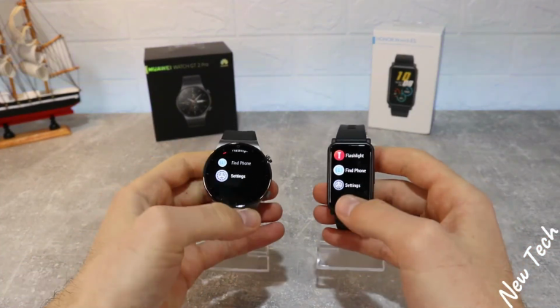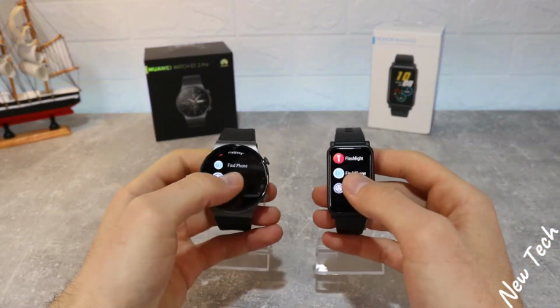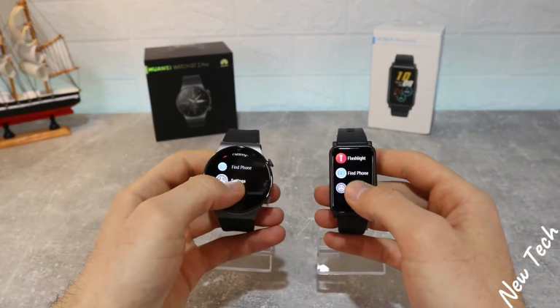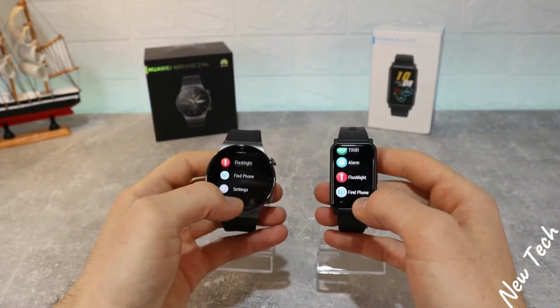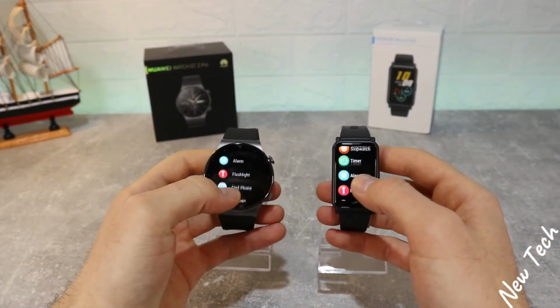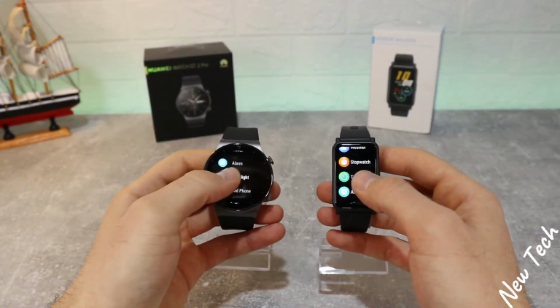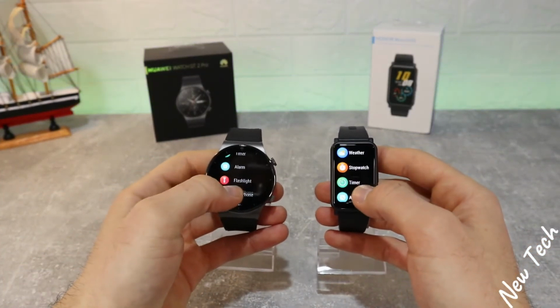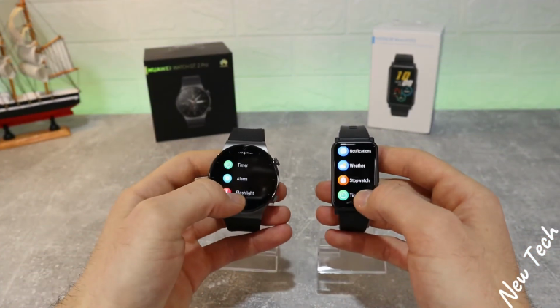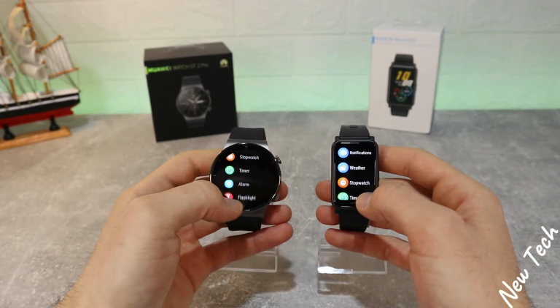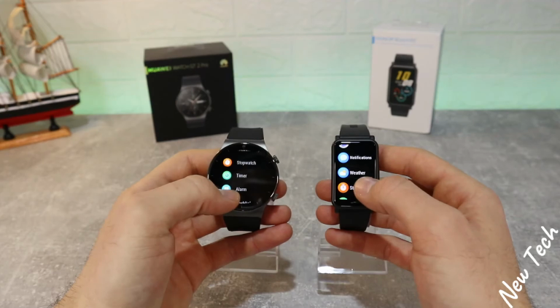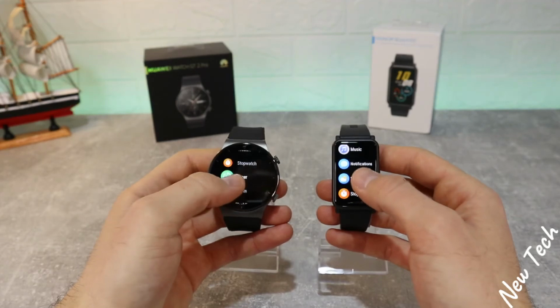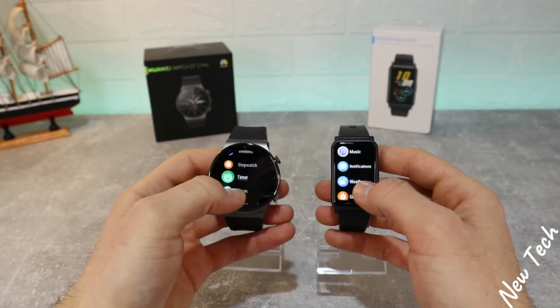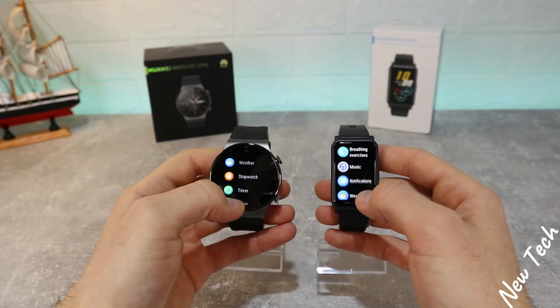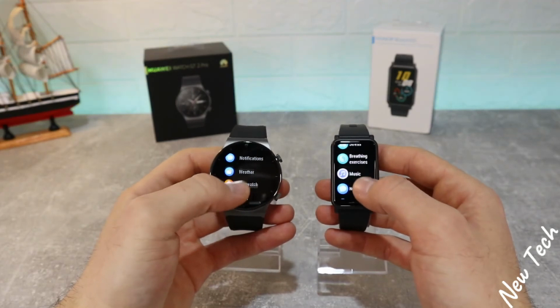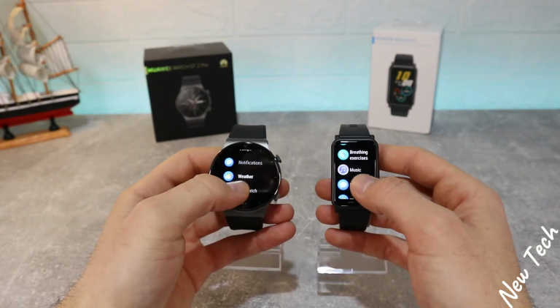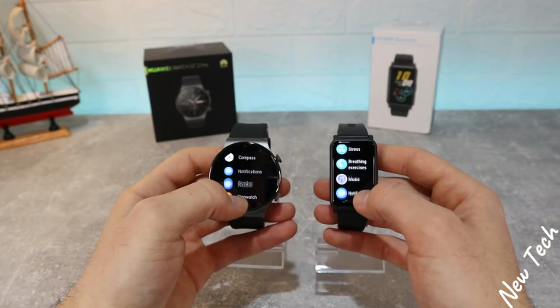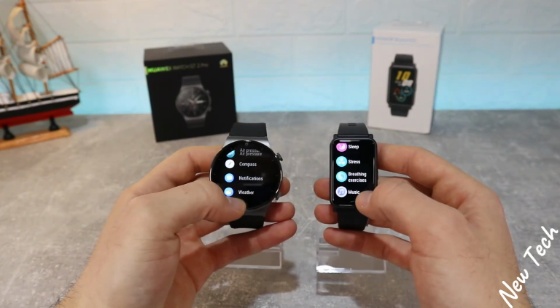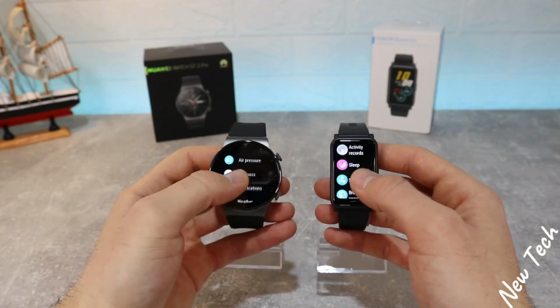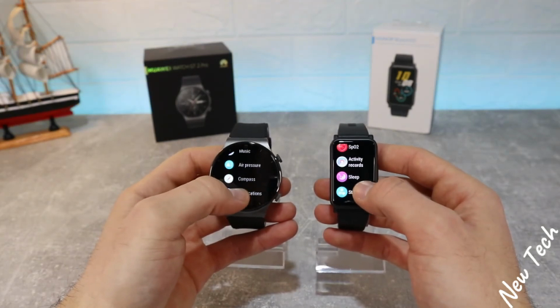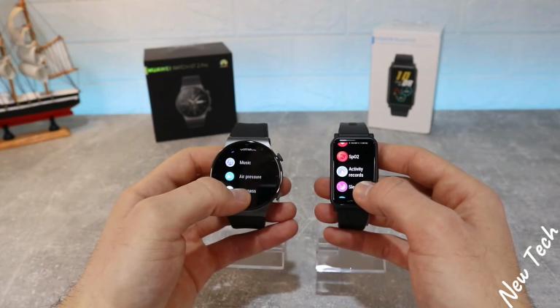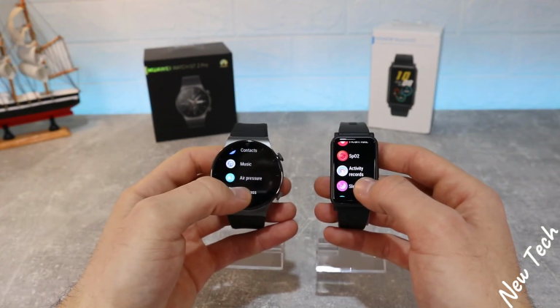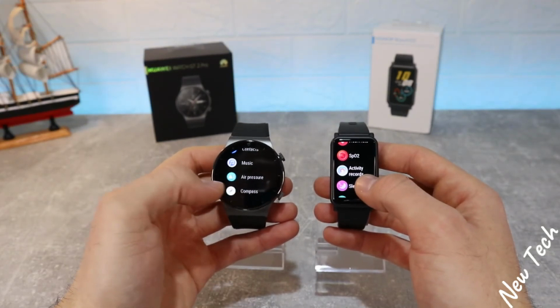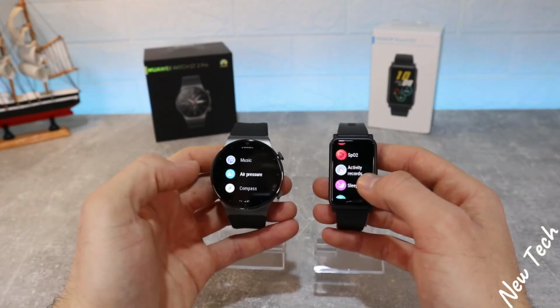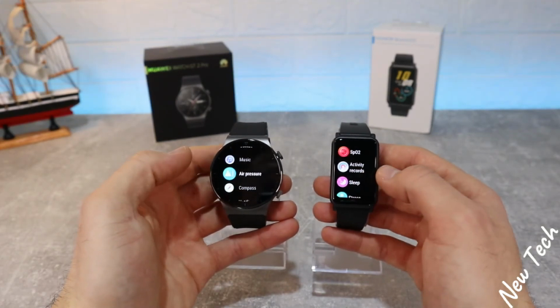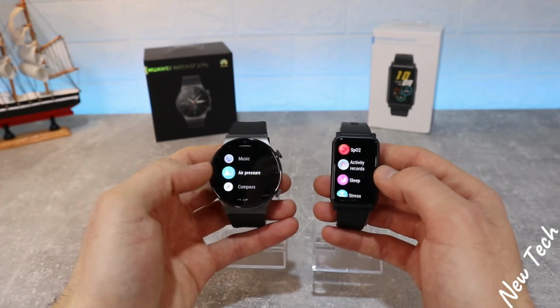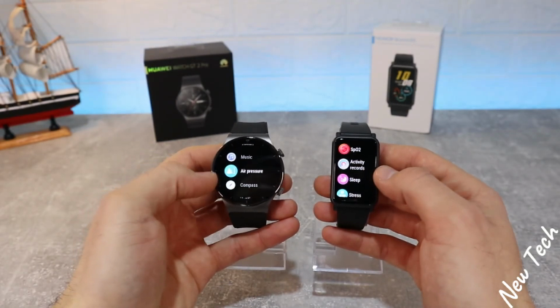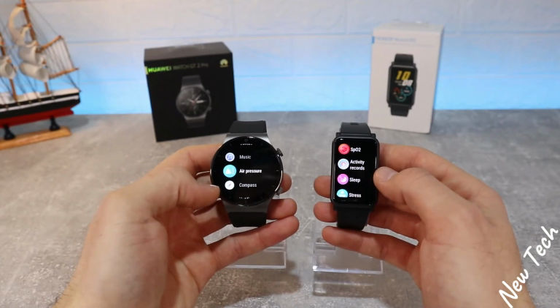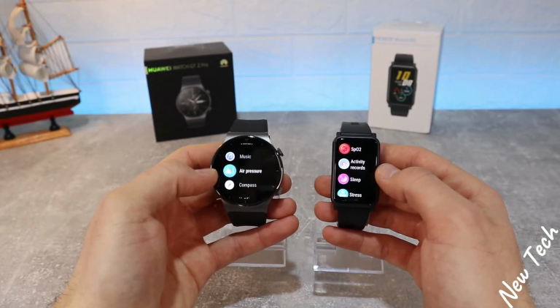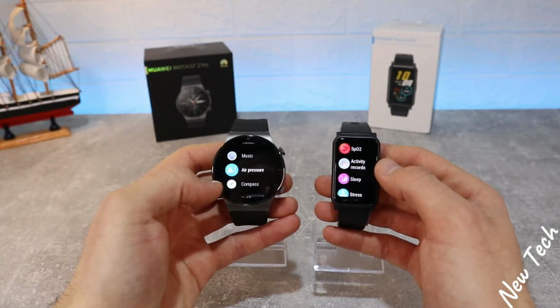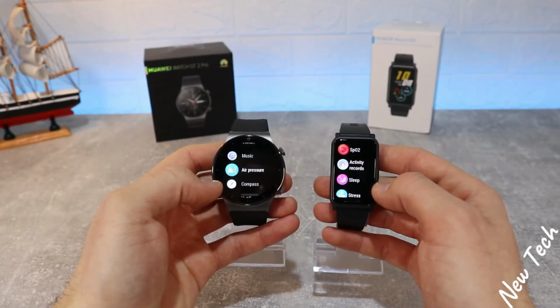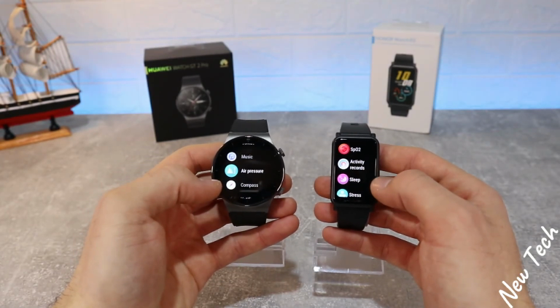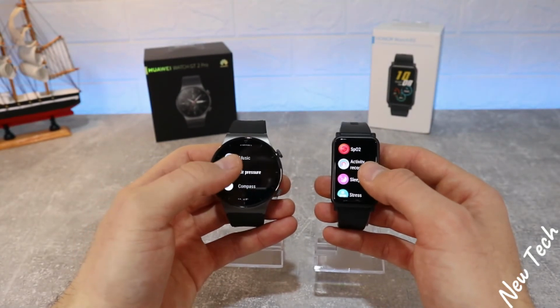That was all for today's video. I hope you found it interesting and helpful — if so, hit the like button, subscribe to our channel, and we'll see you in the next video with another smart device.